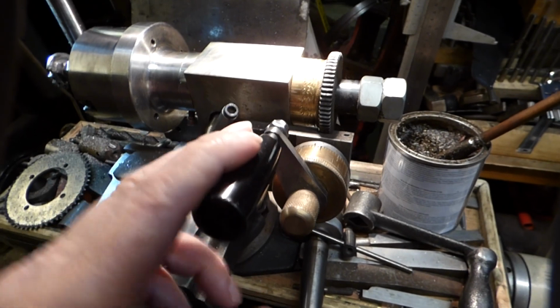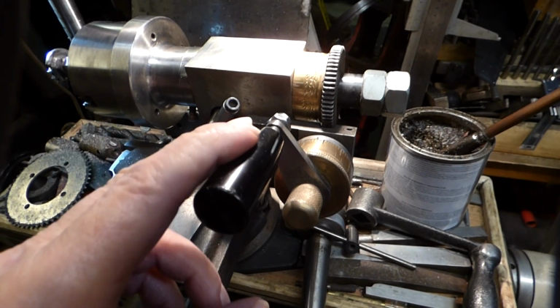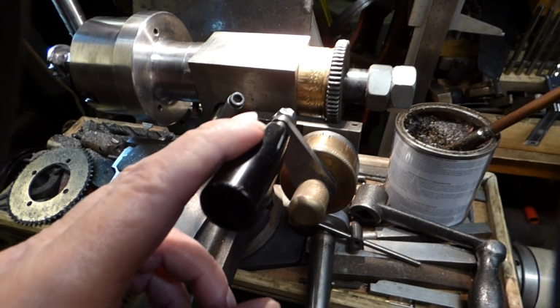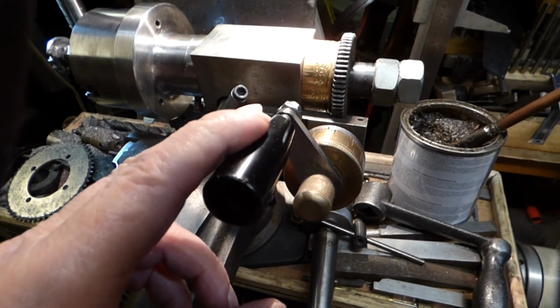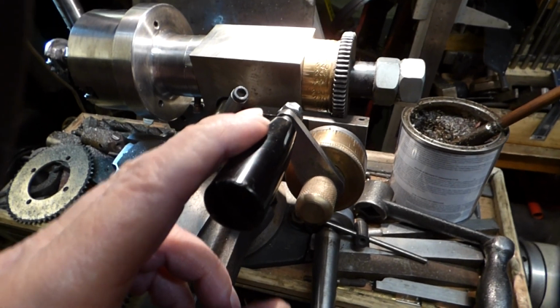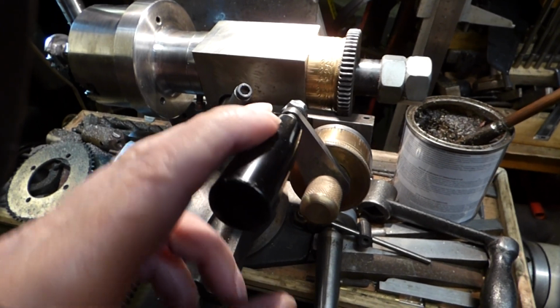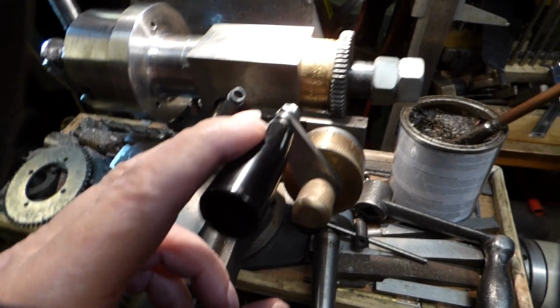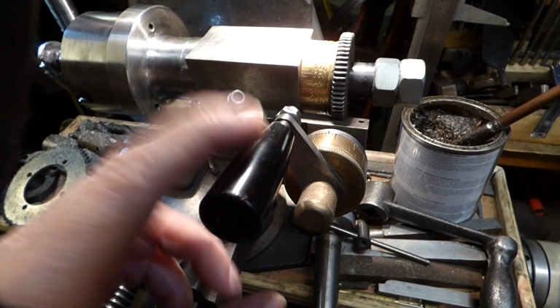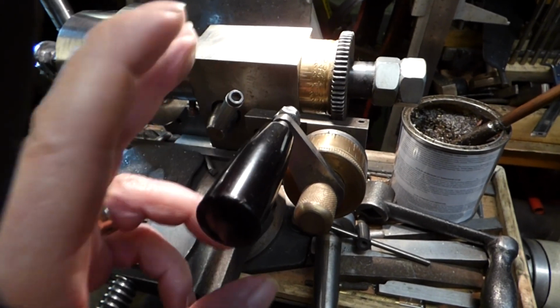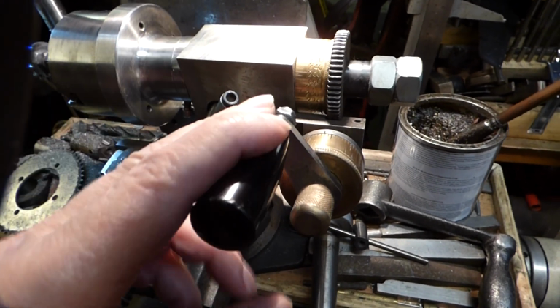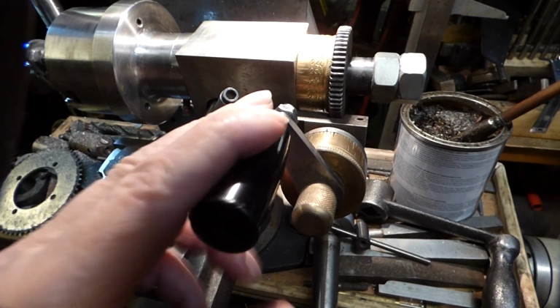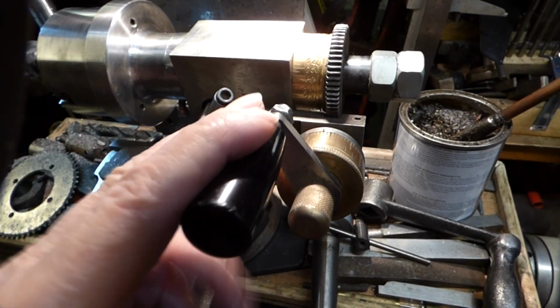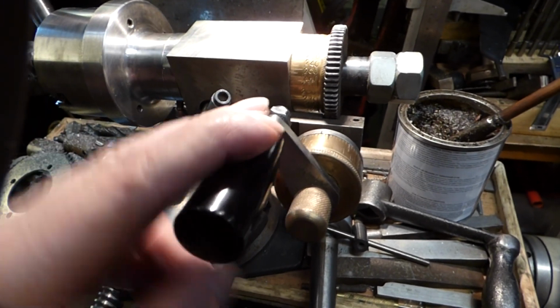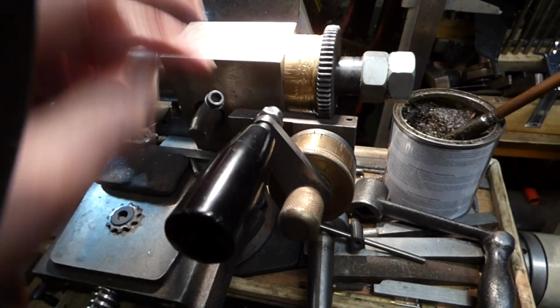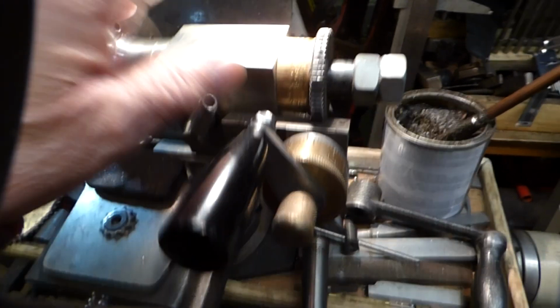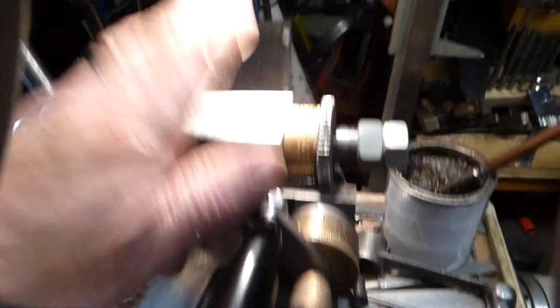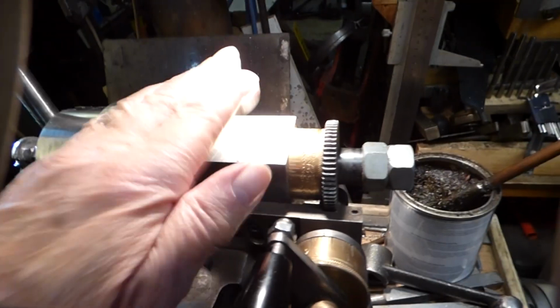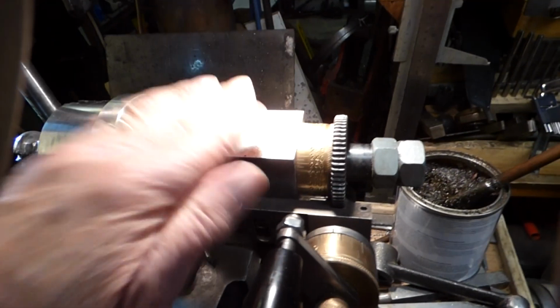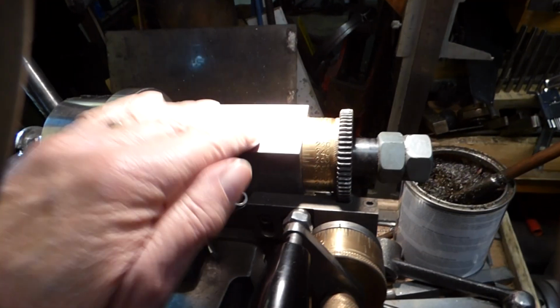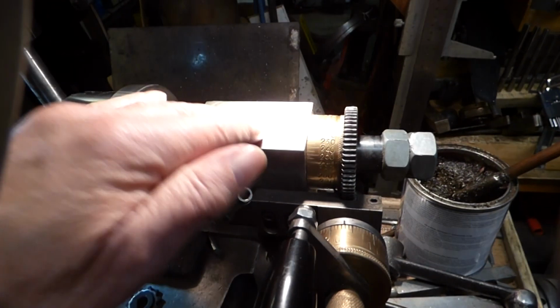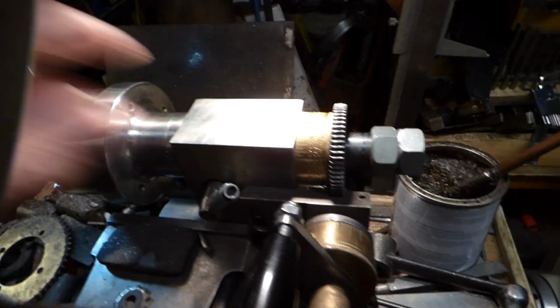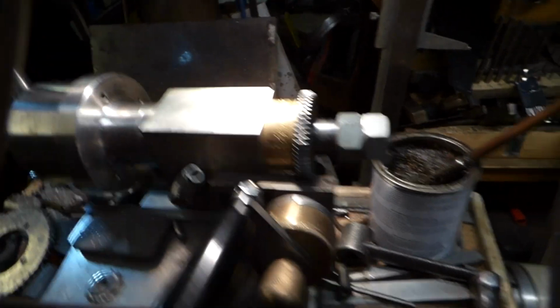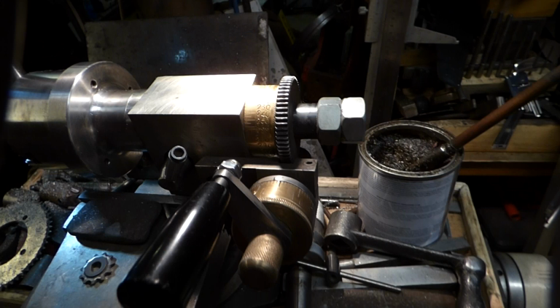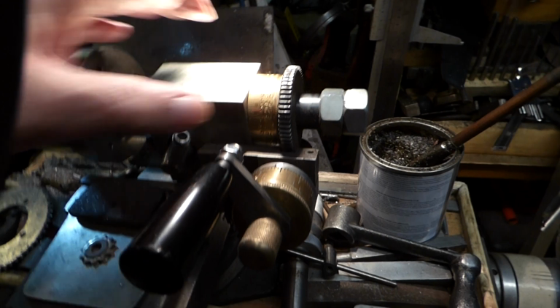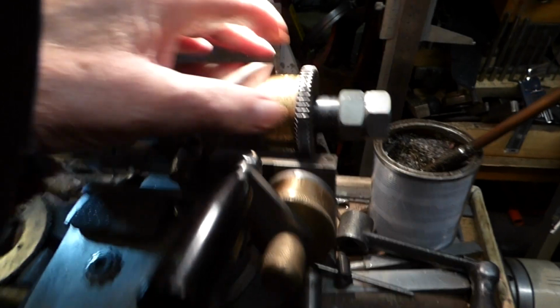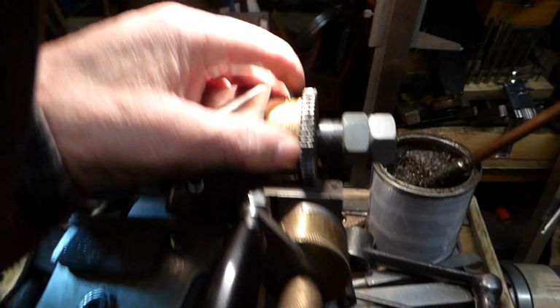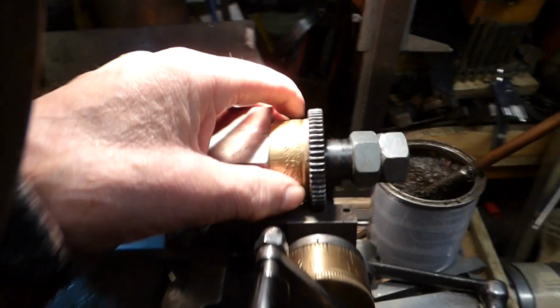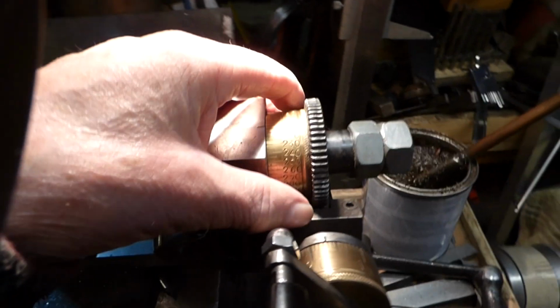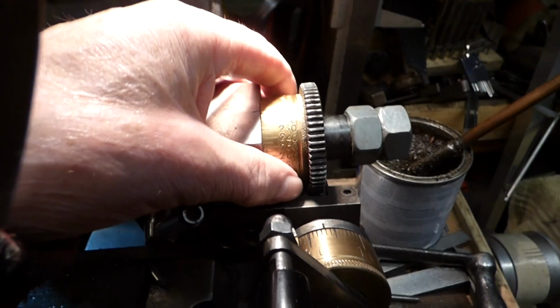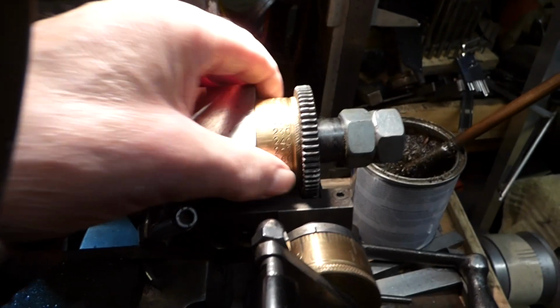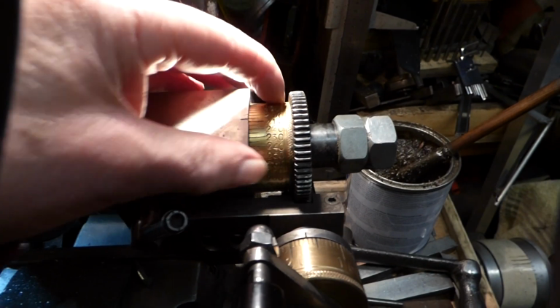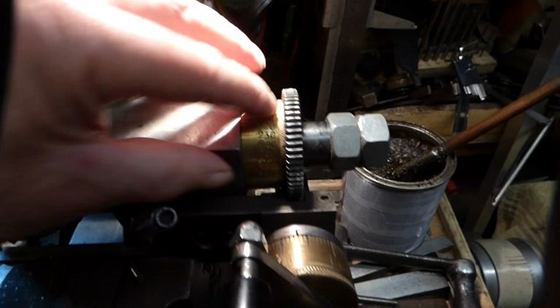Because it's 60 to 1, one turn on the handle gives you one turn on the workpiece for every 60 turns. So 60 turns on the handle gives you one full rotation on the workpiece — that's what we're doing.